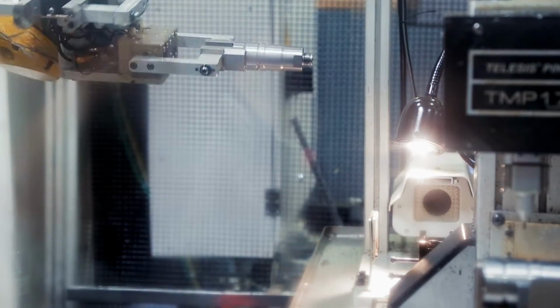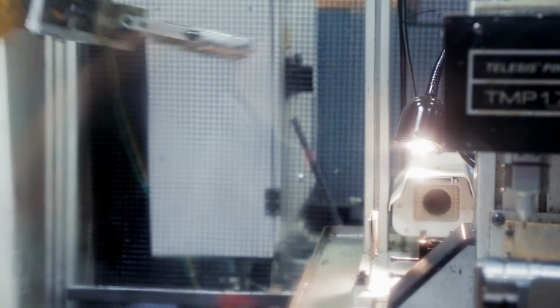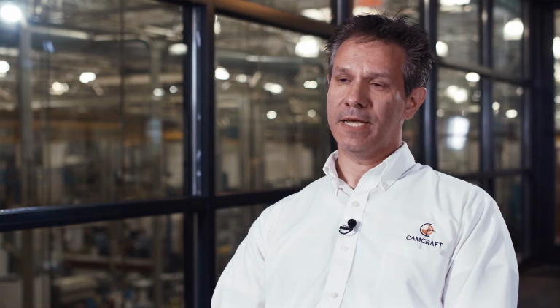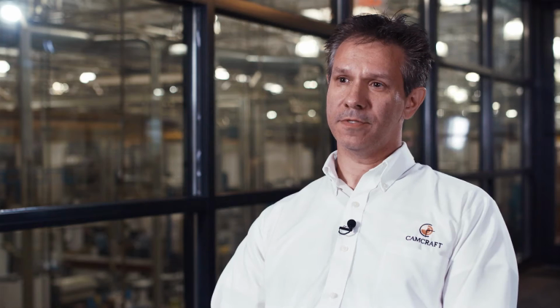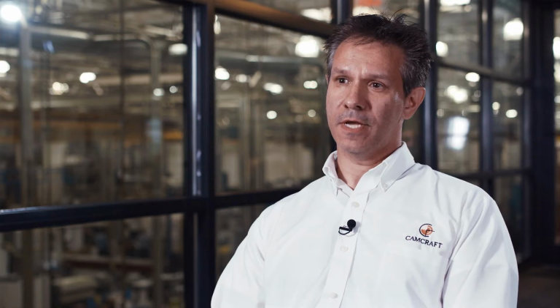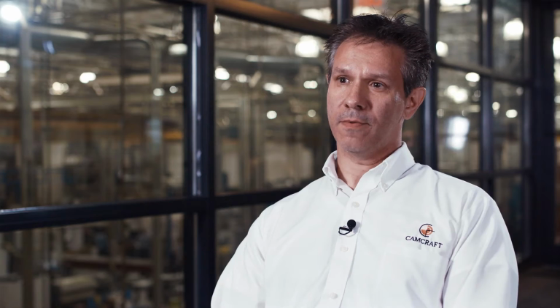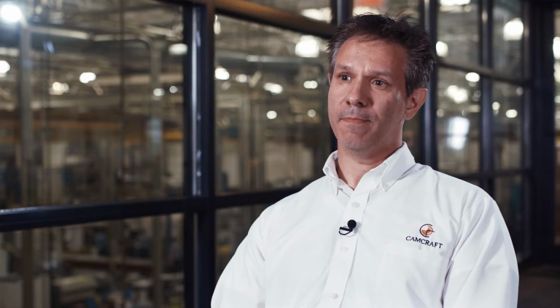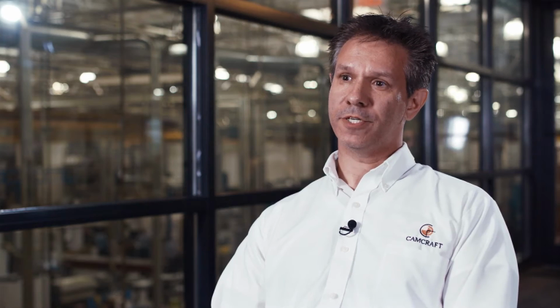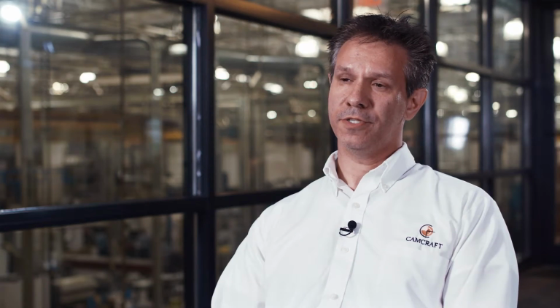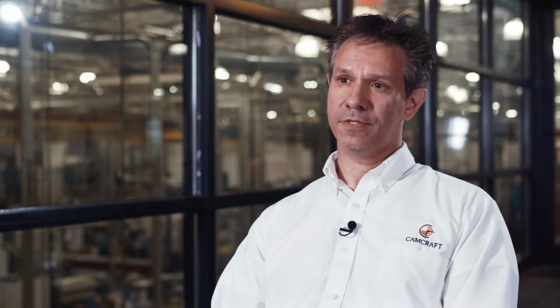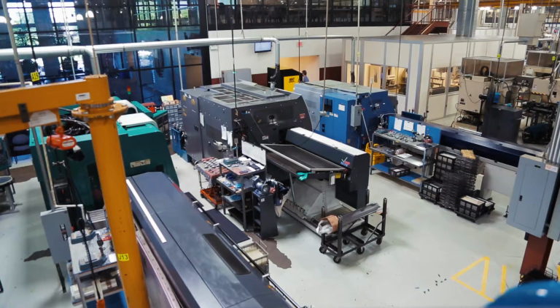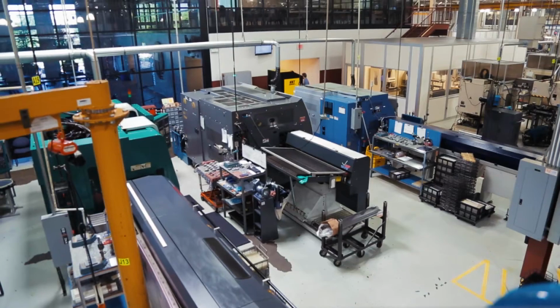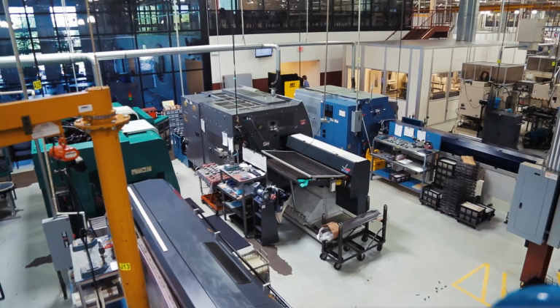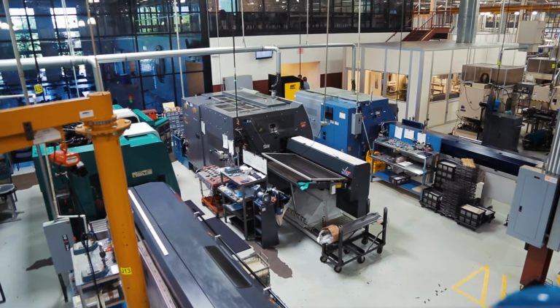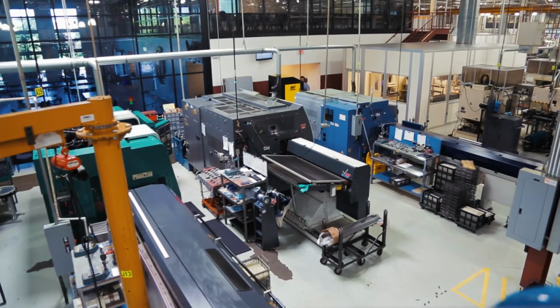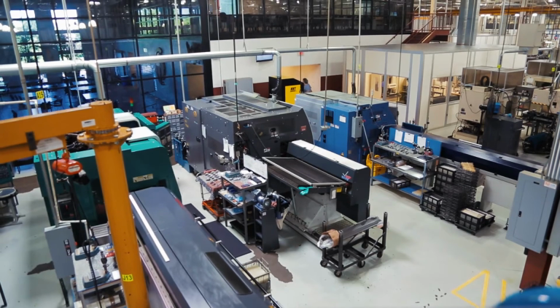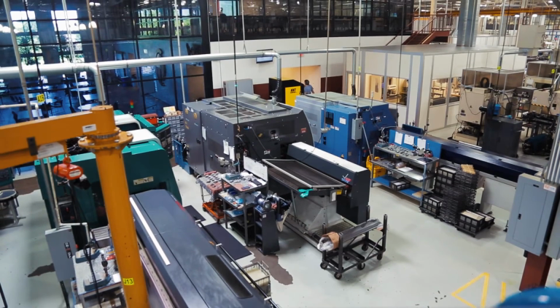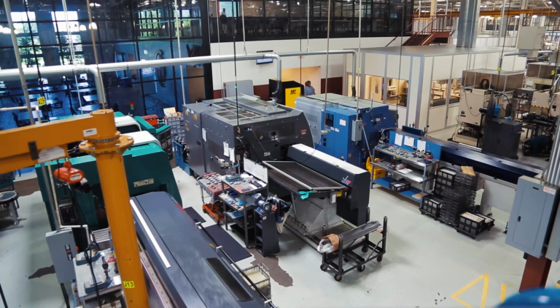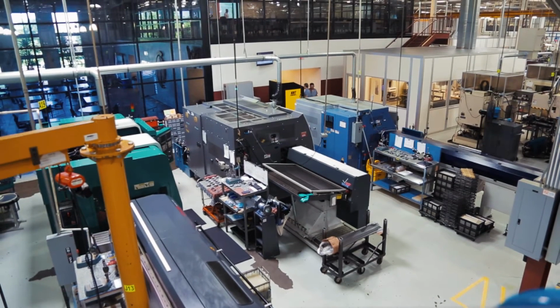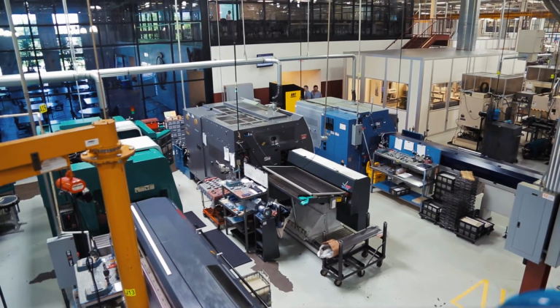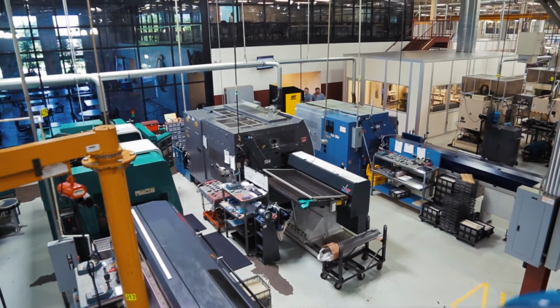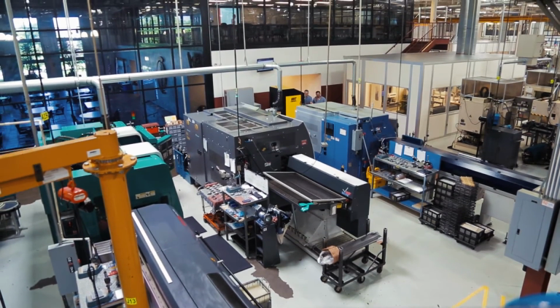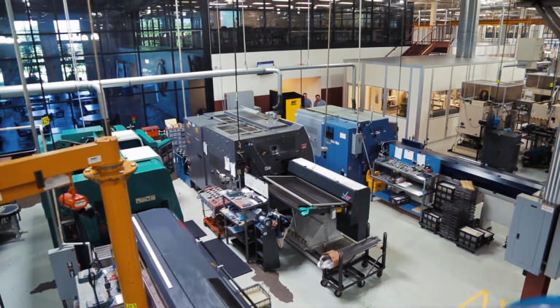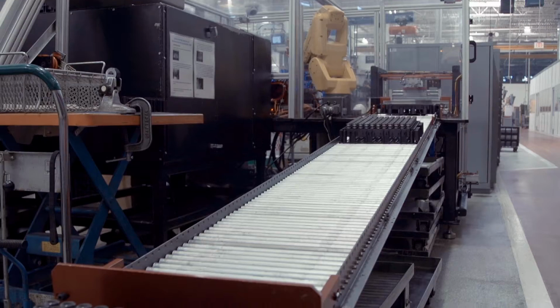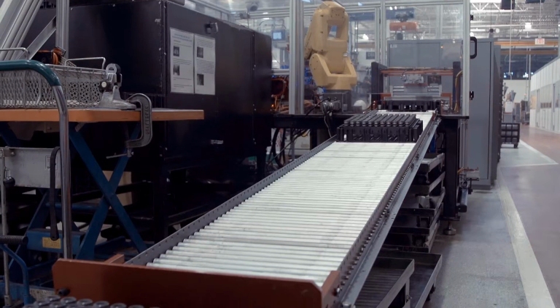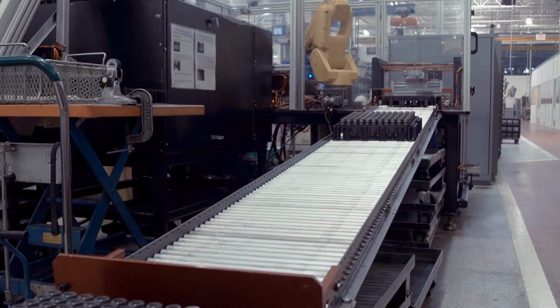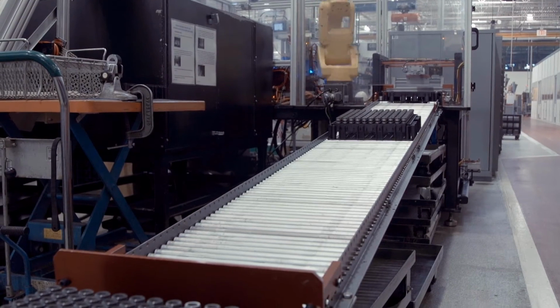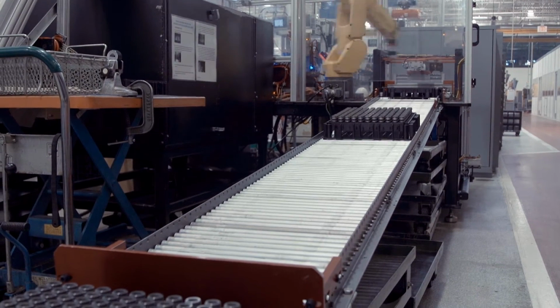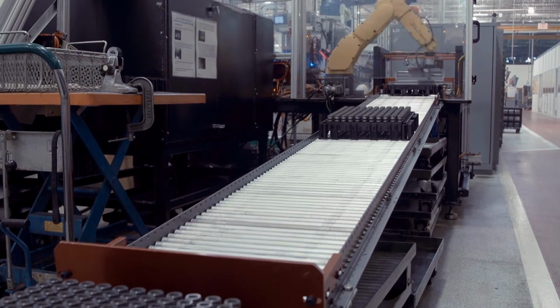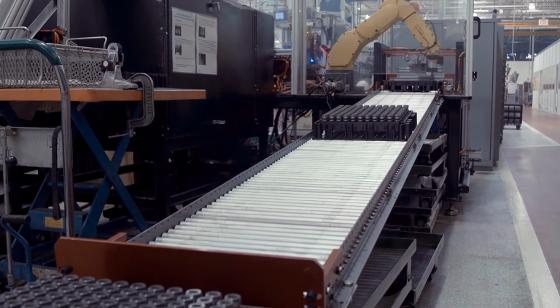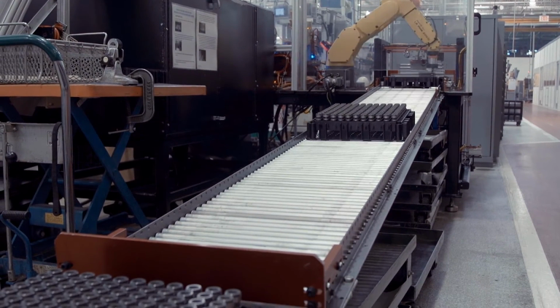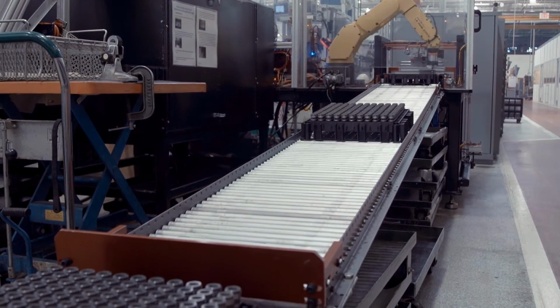My name is Rob Marshute. I'm an automation engineer at Camcraft and I've been here about four and a half years.